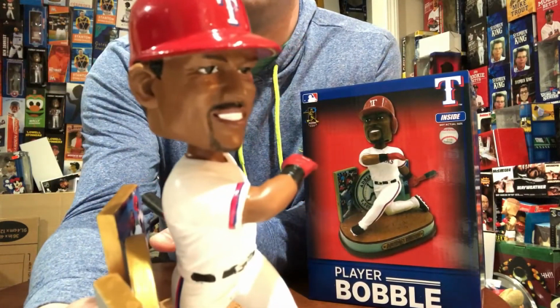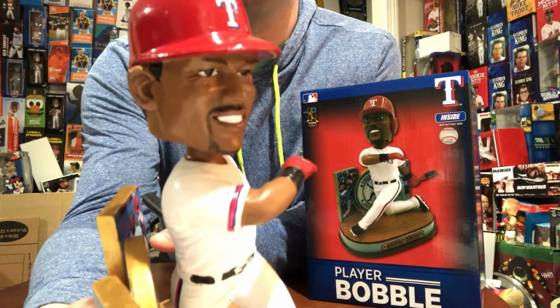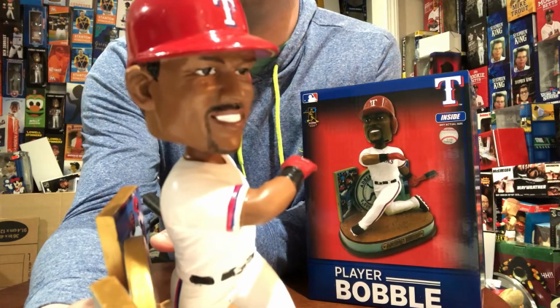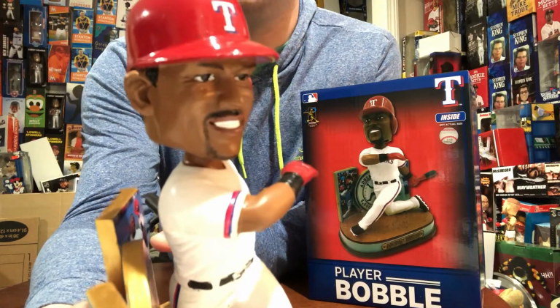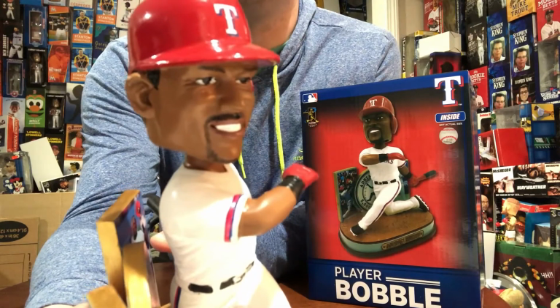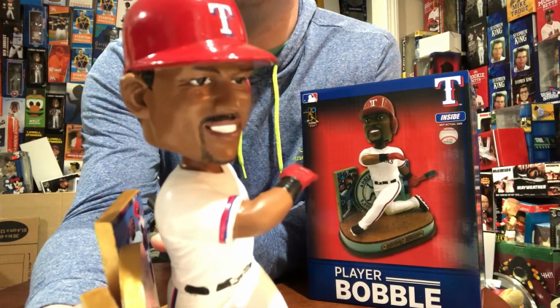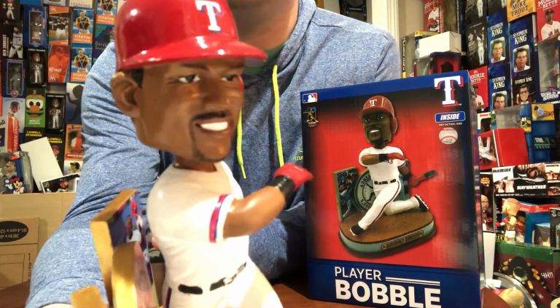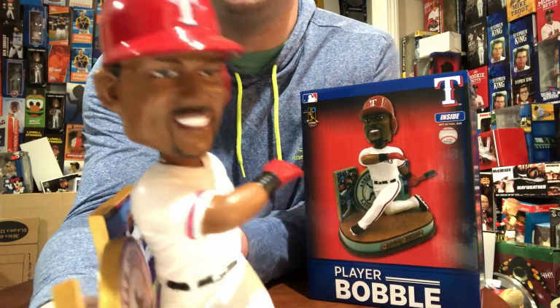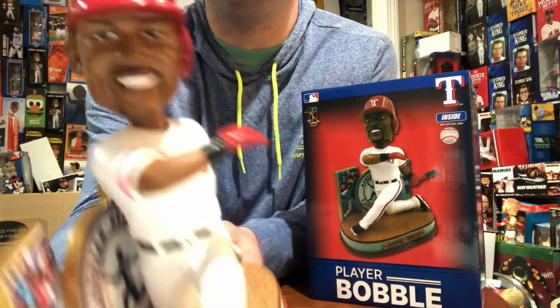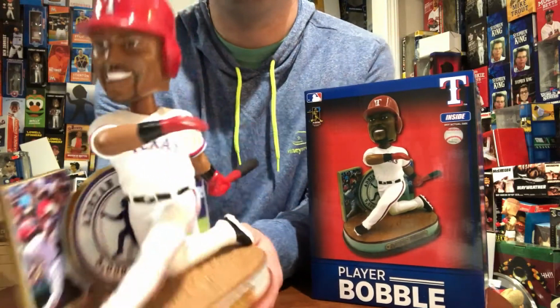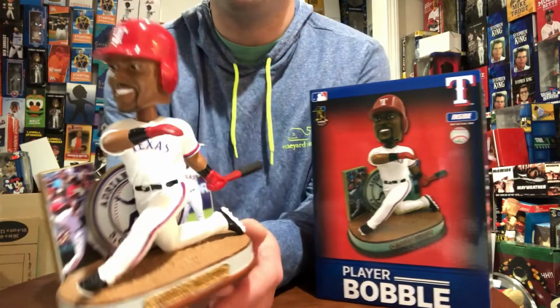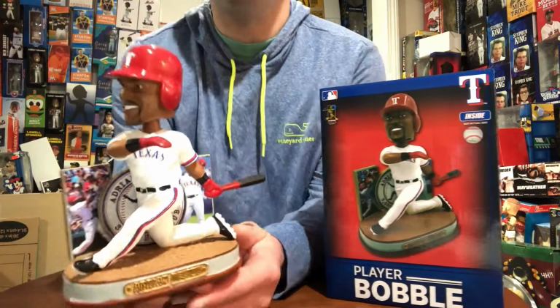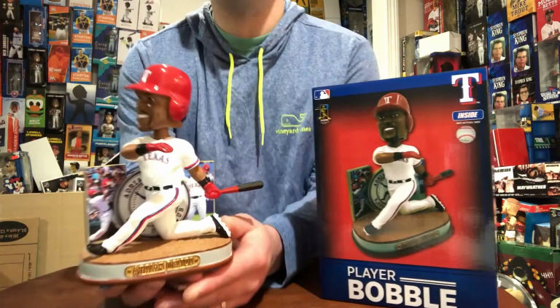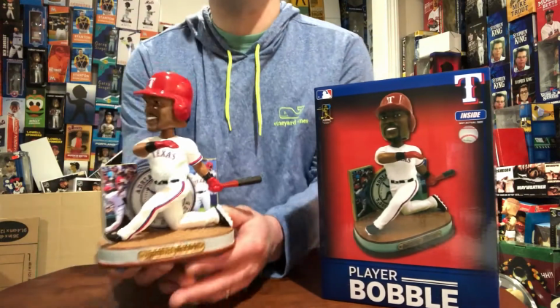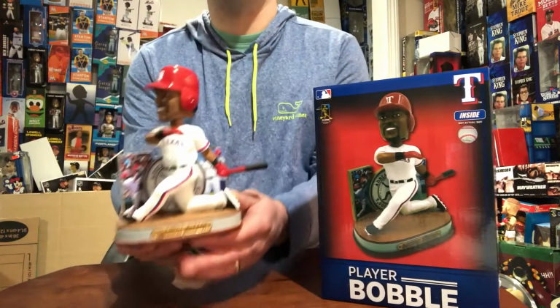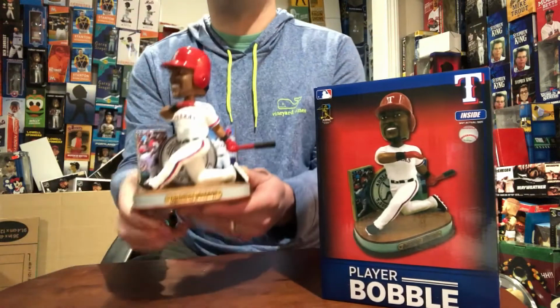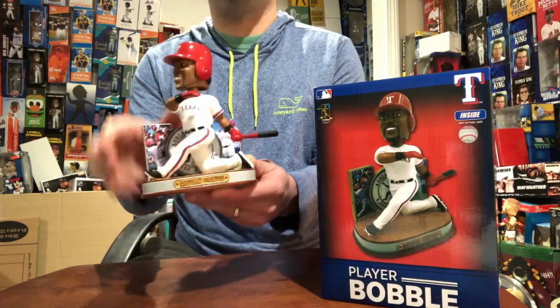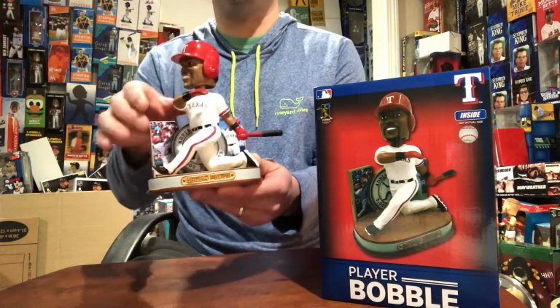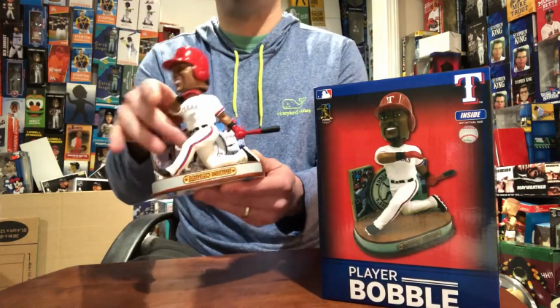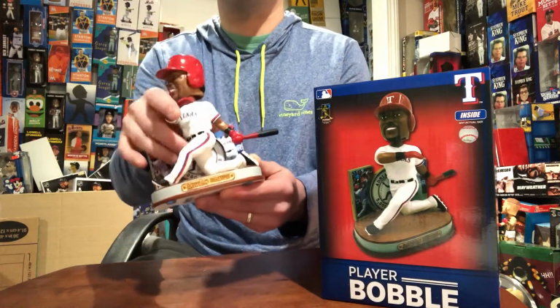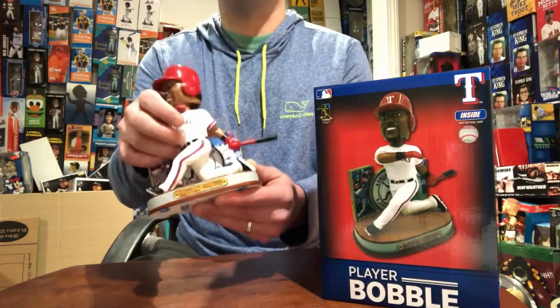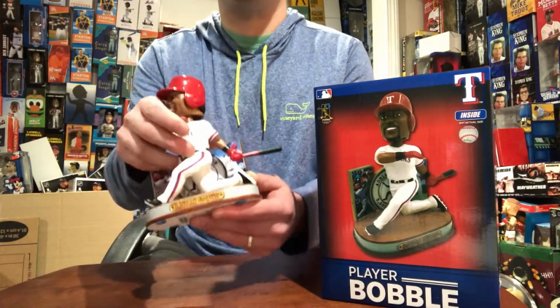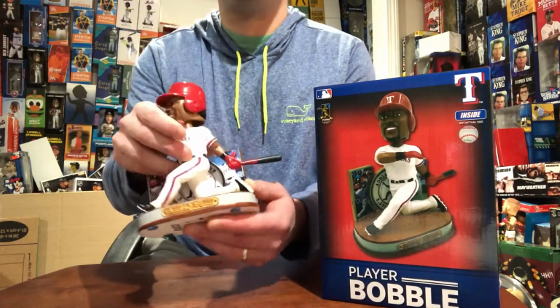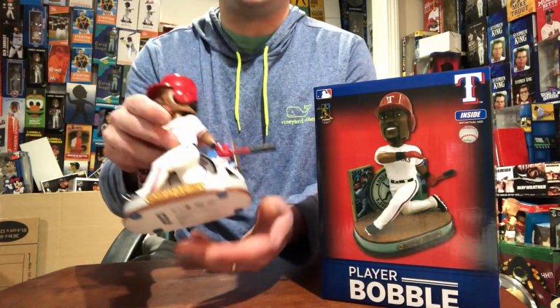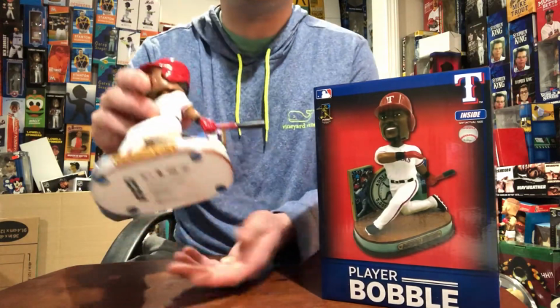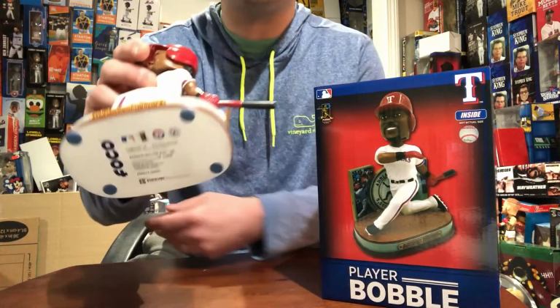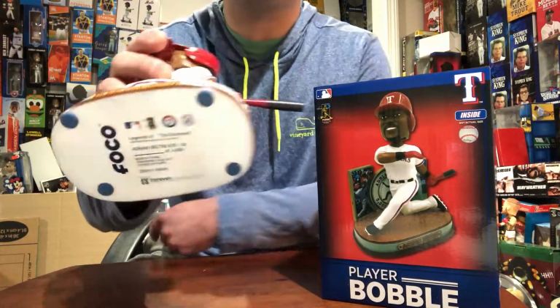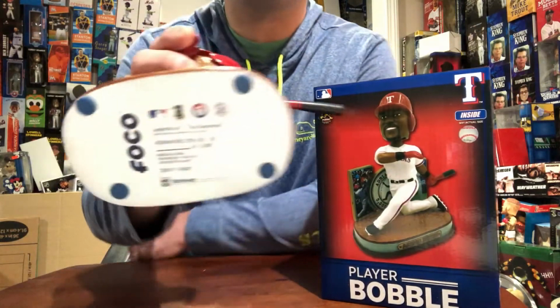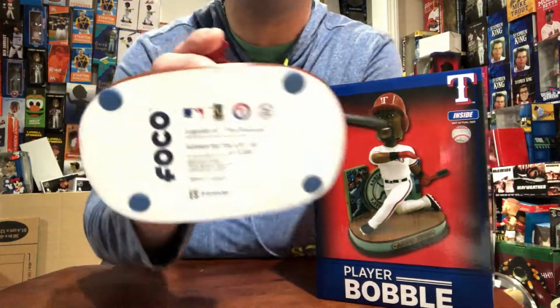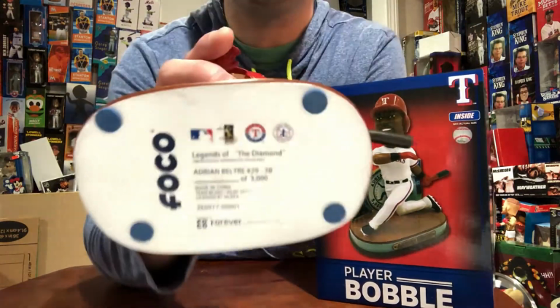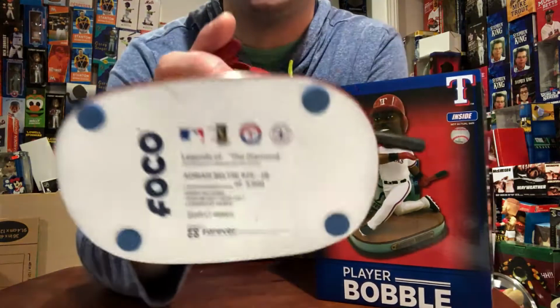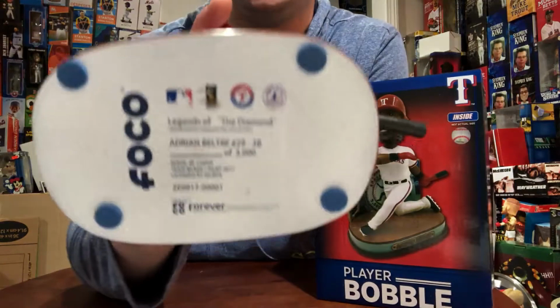Awesome detail. Only limited to 3000 made — hence the 3000 hits.